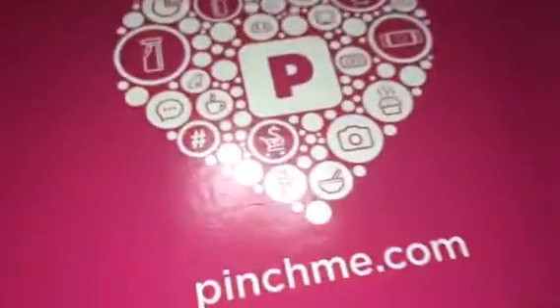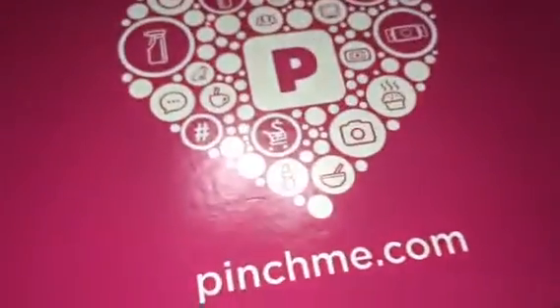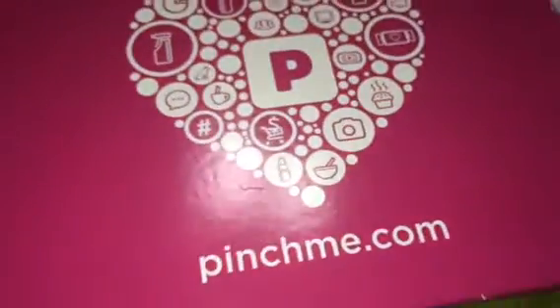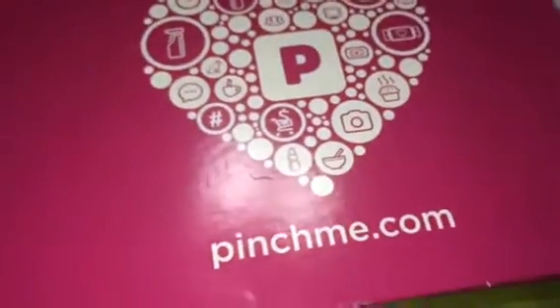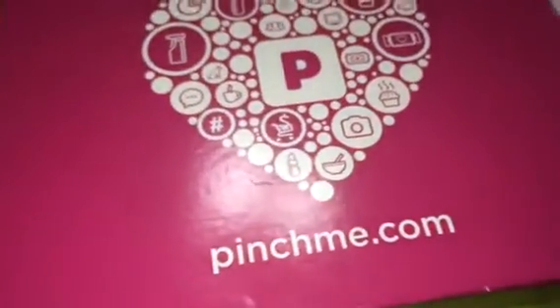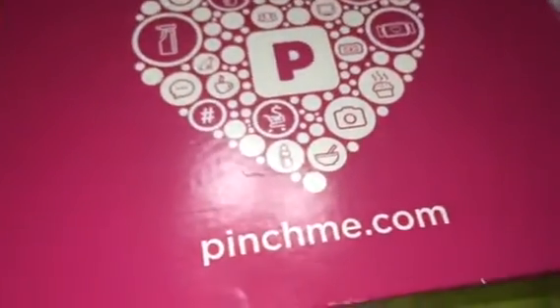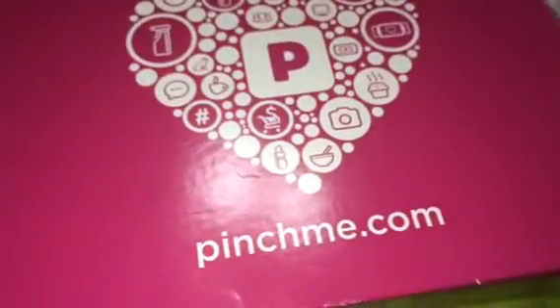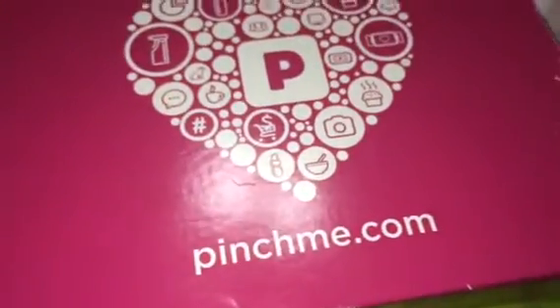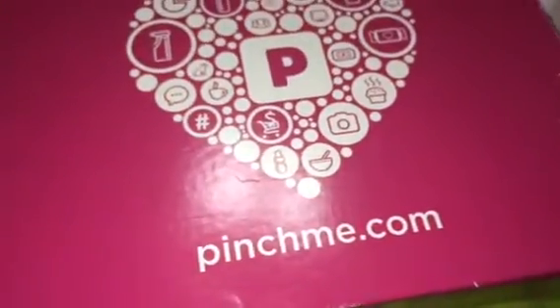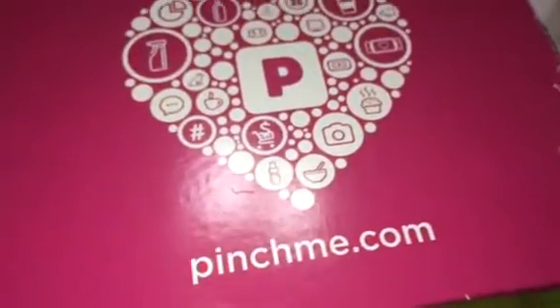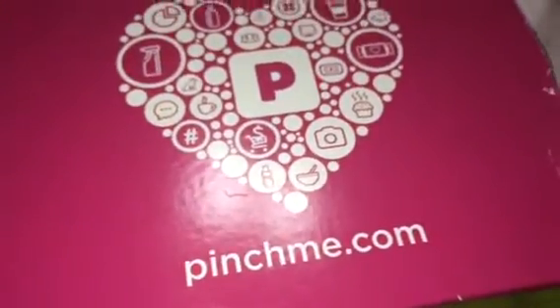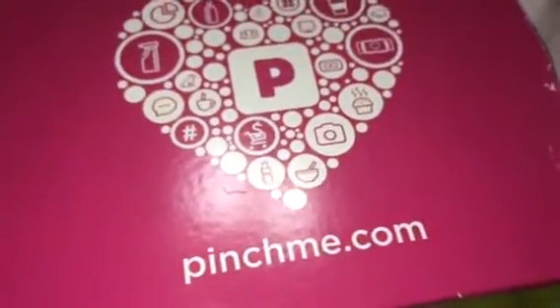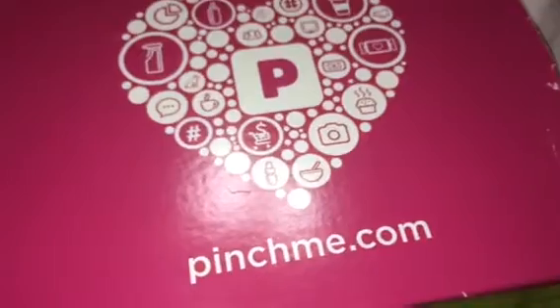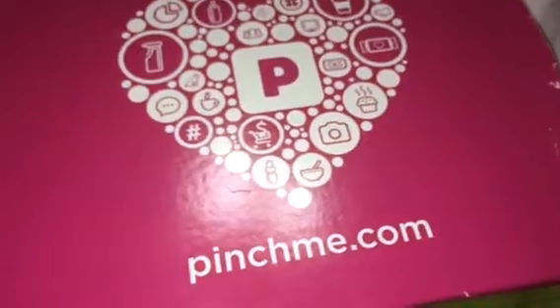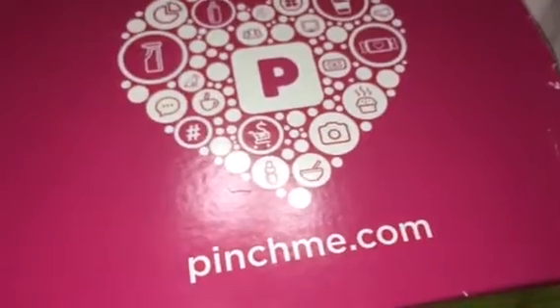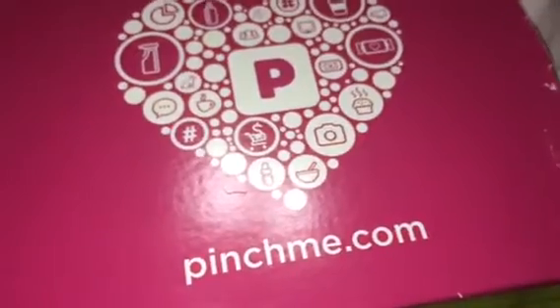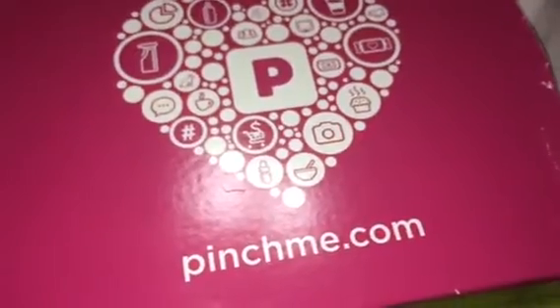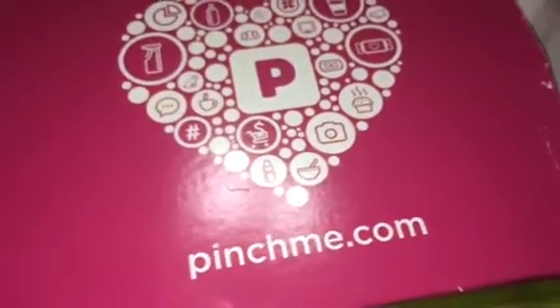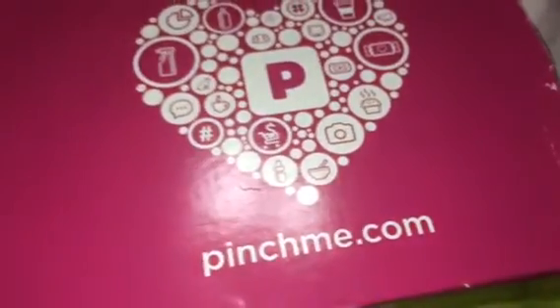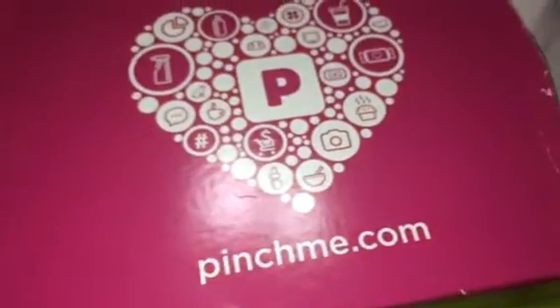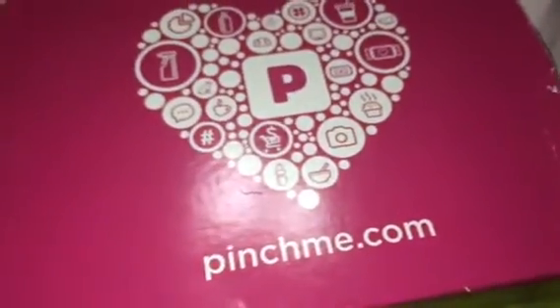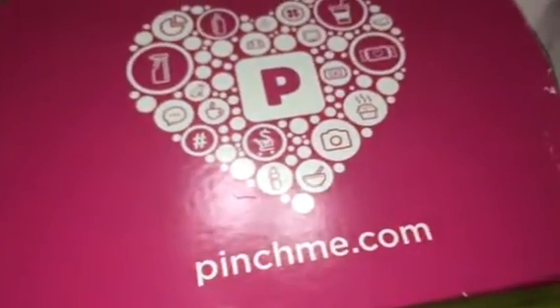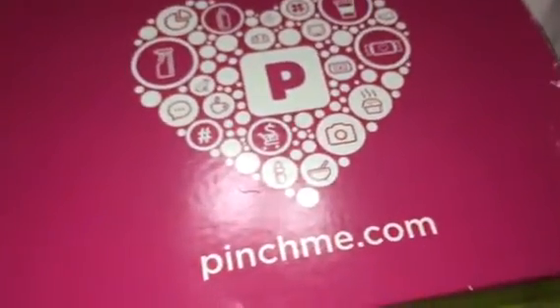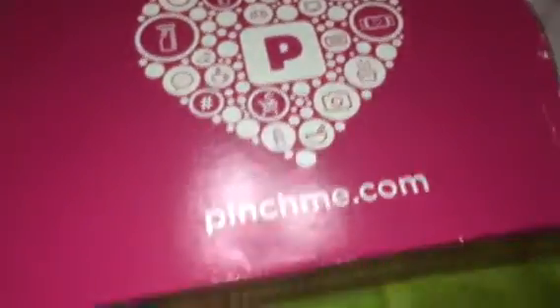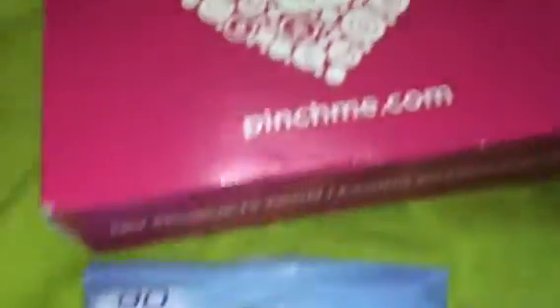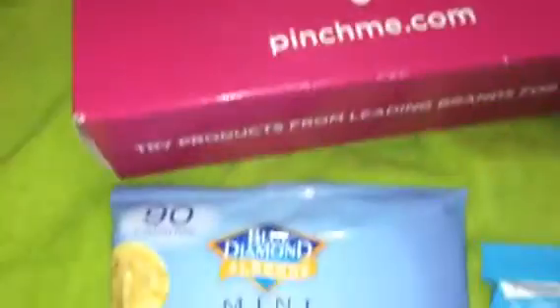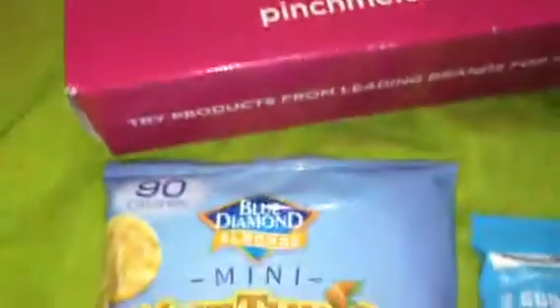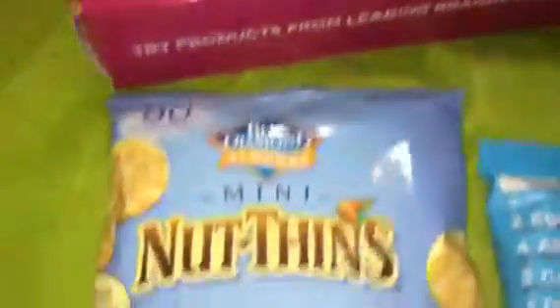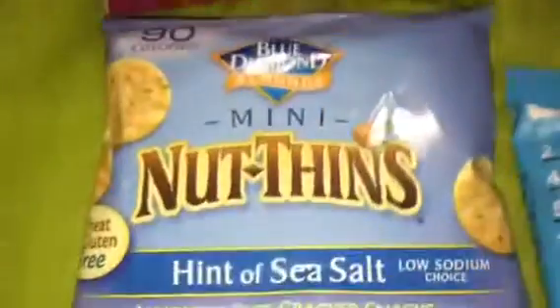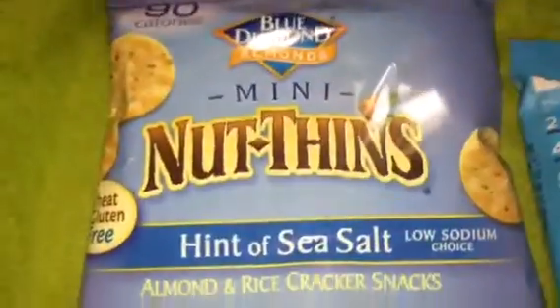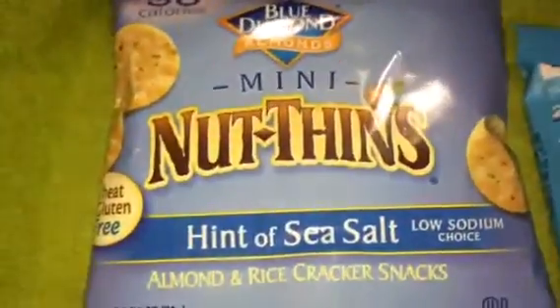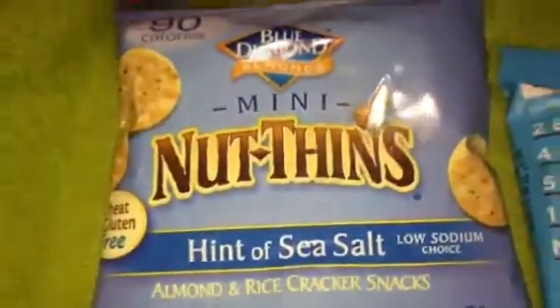If you don't know about pinchme.com, I will try to link my code down below. Everything is free, including shipping, for you to try for review.